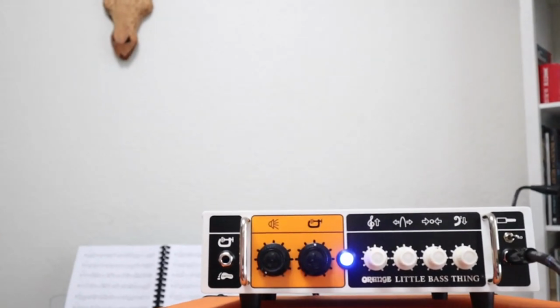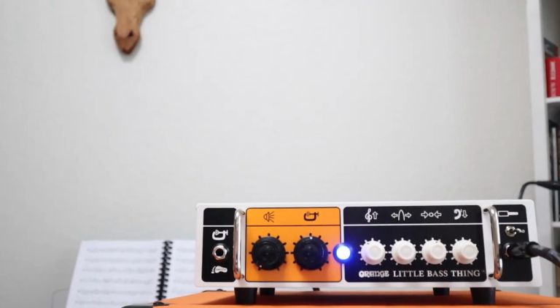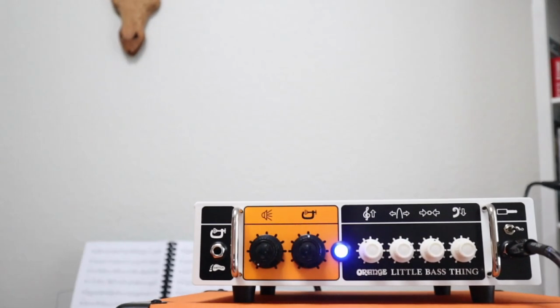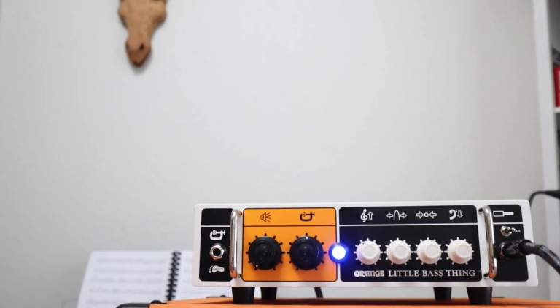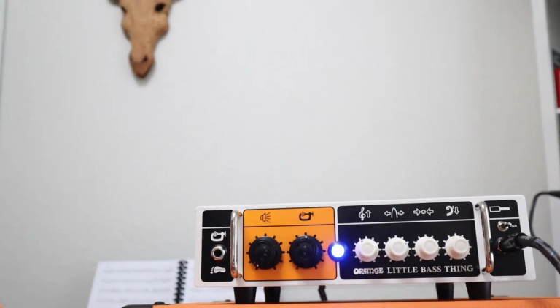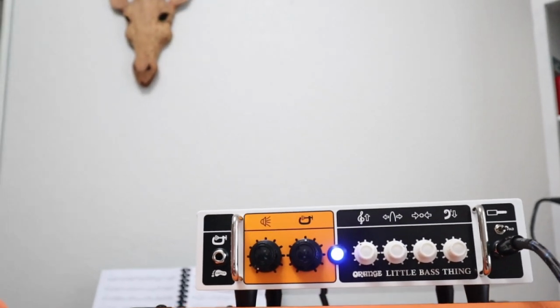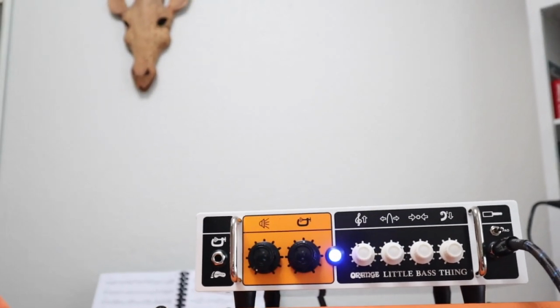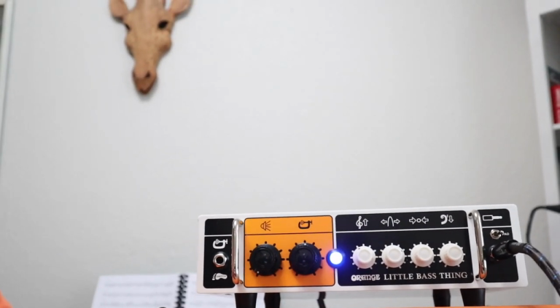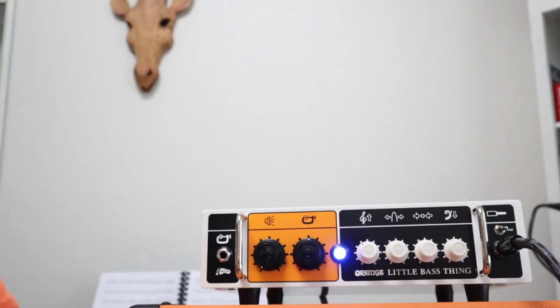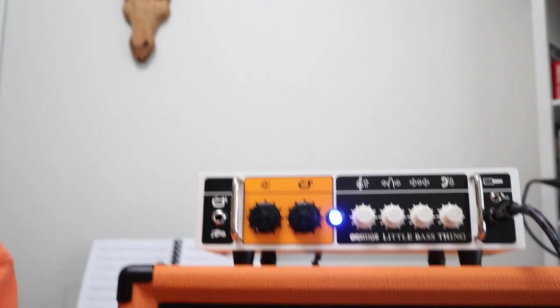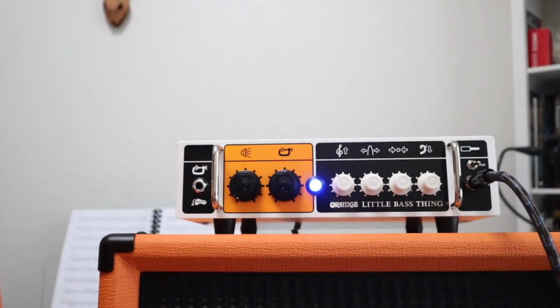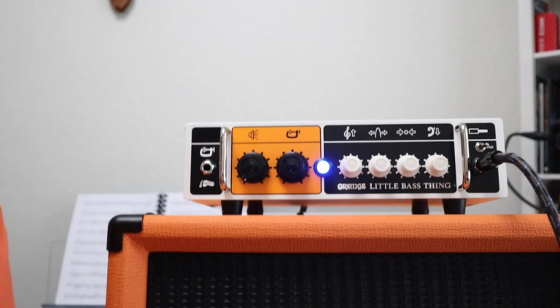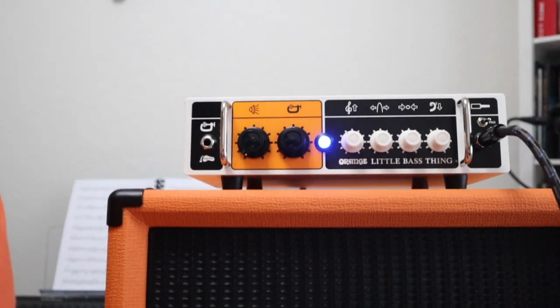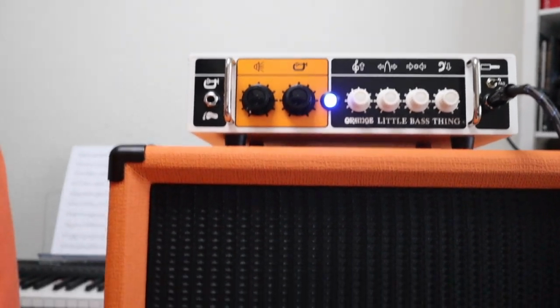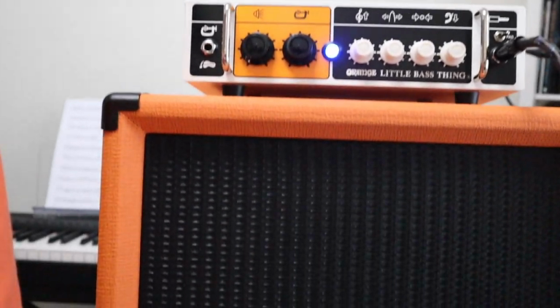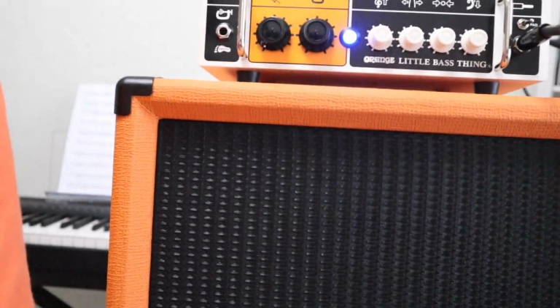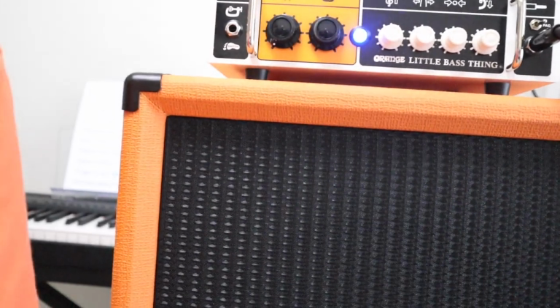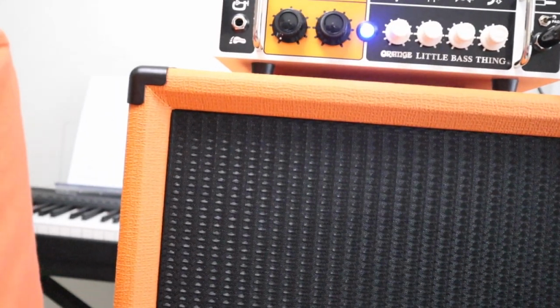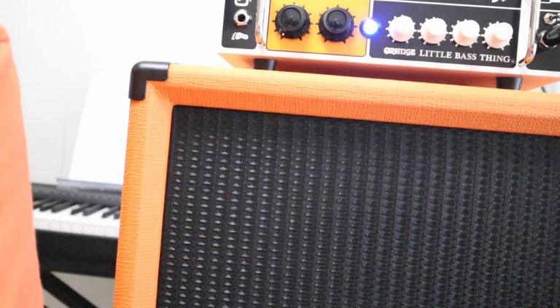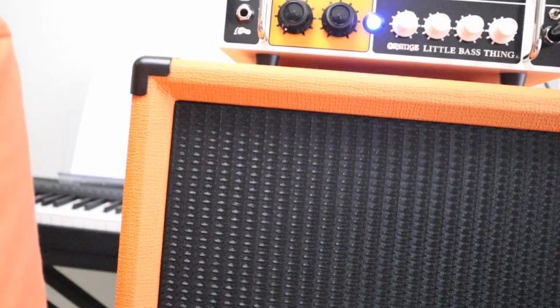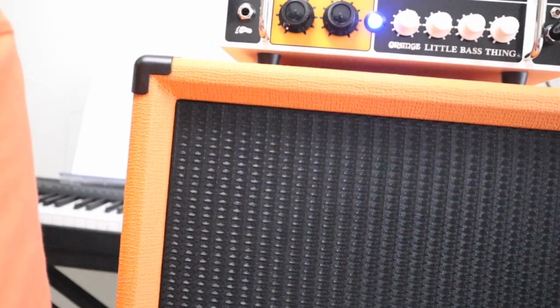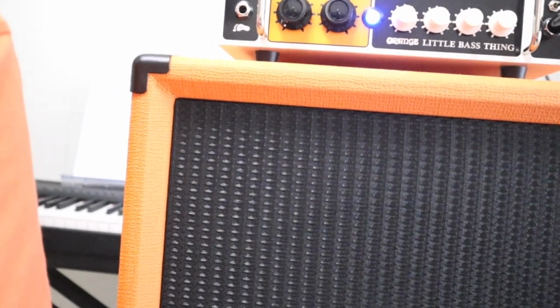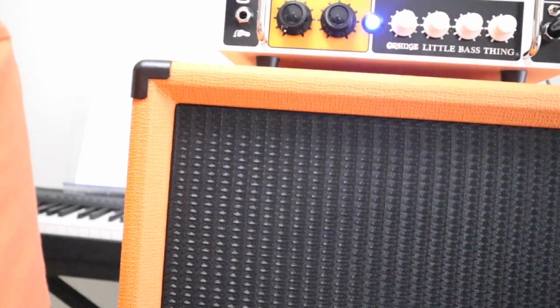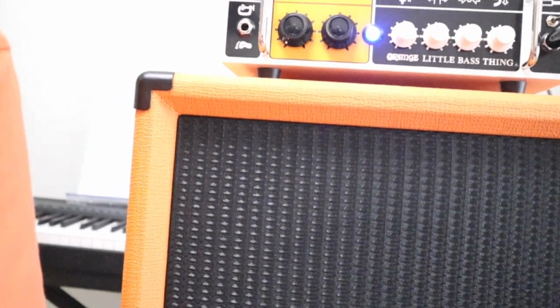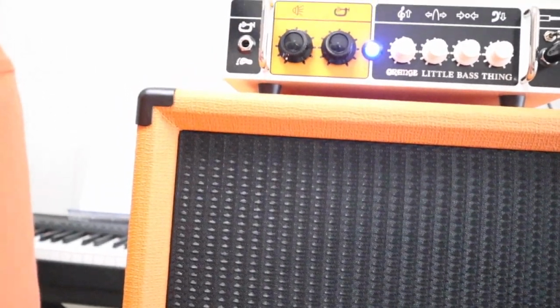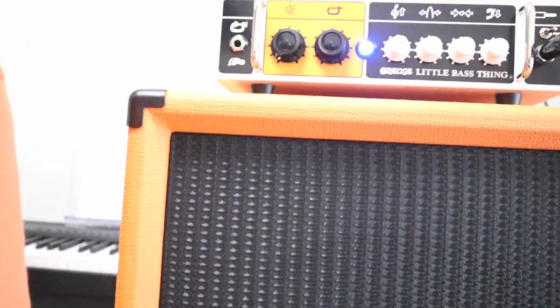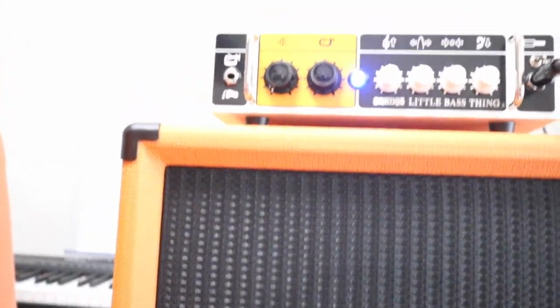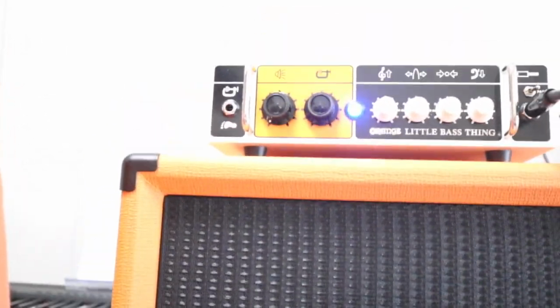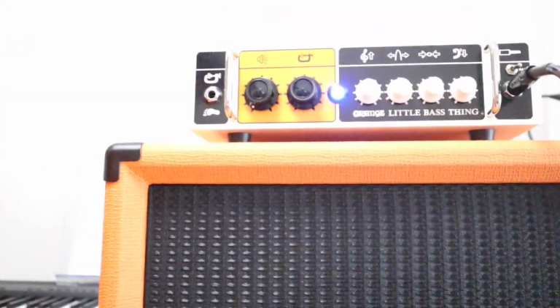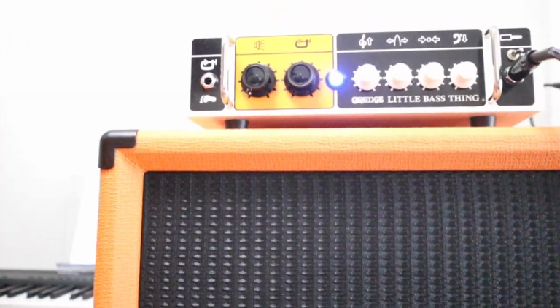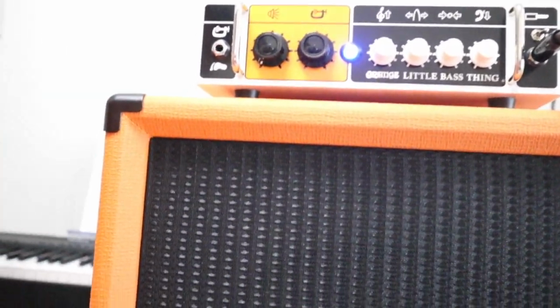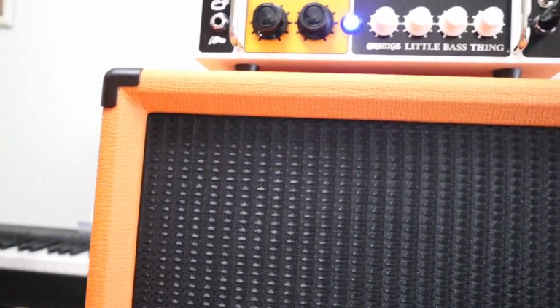There's also a fan on/off switch back here. The Little Bass Thing head is $699 and the cabinet is $529.